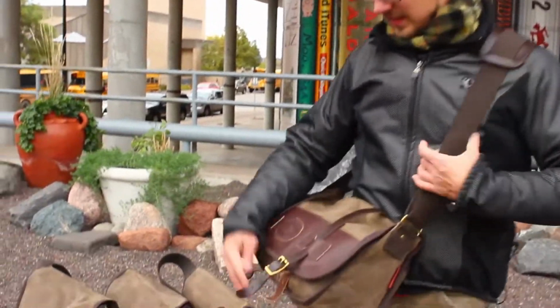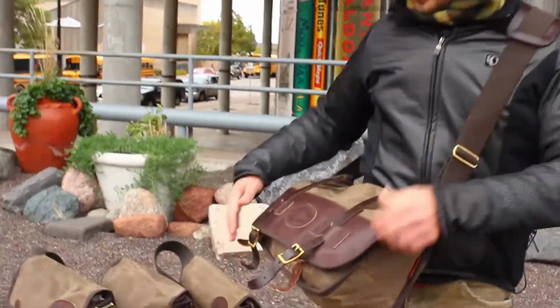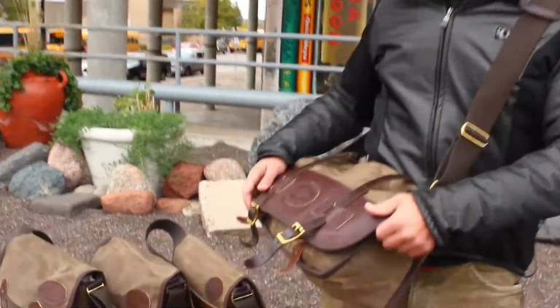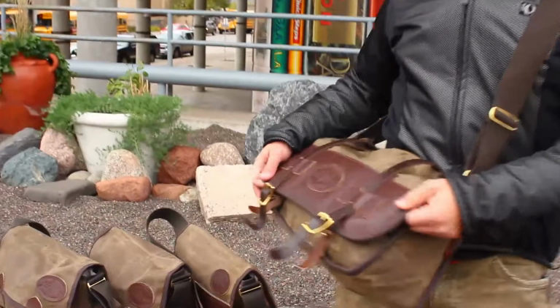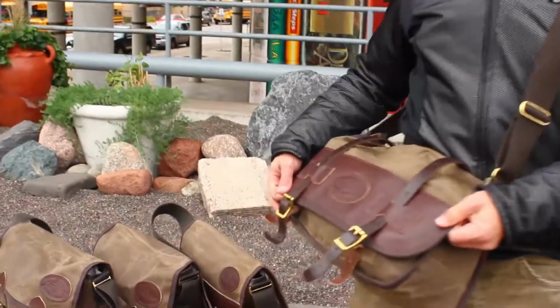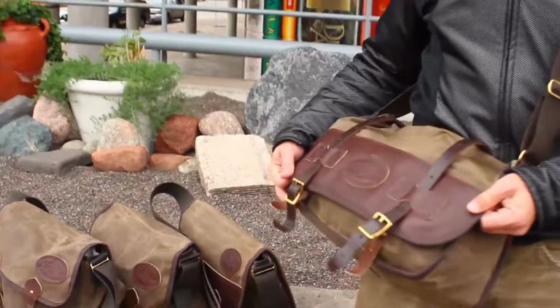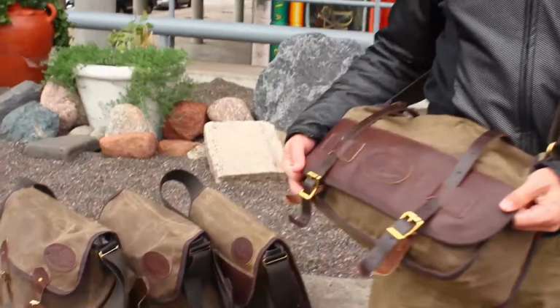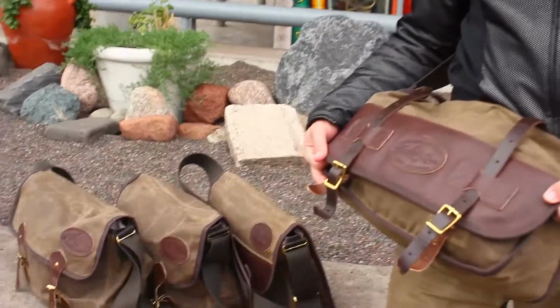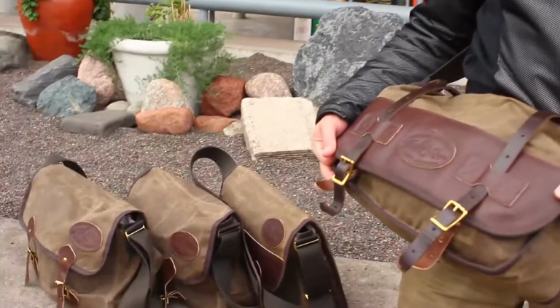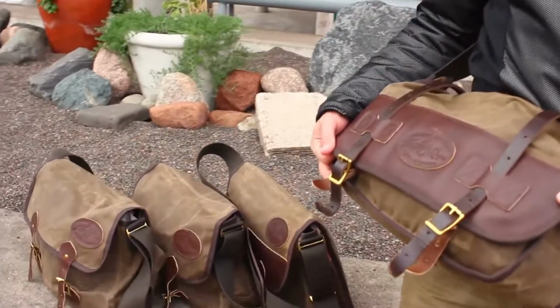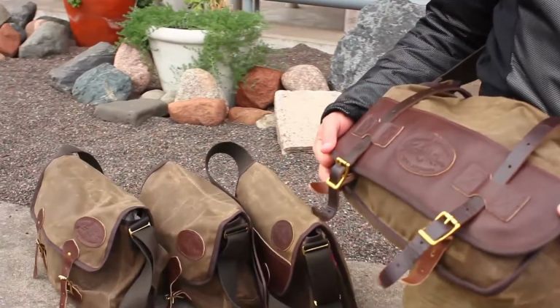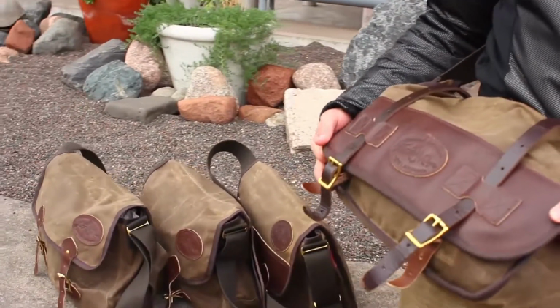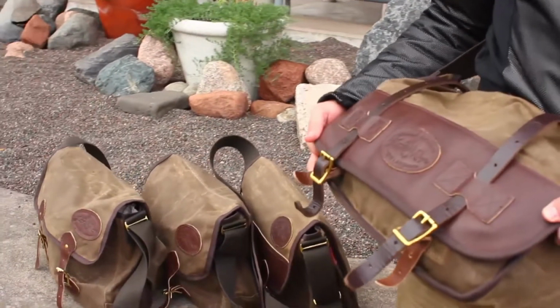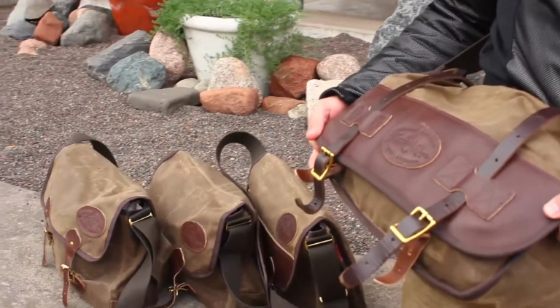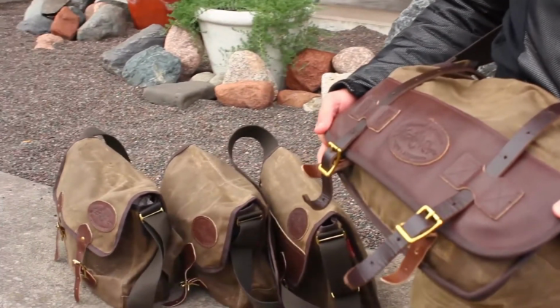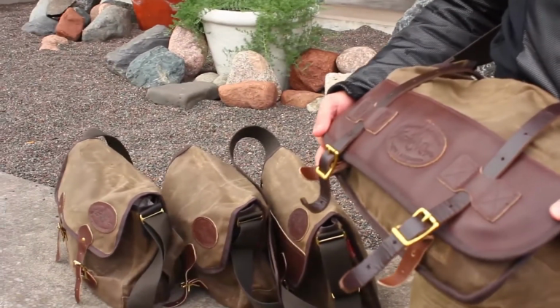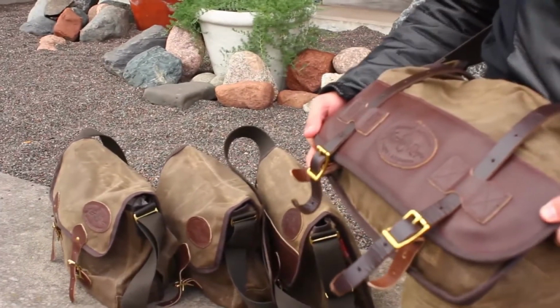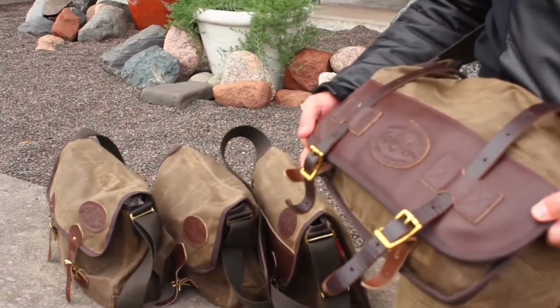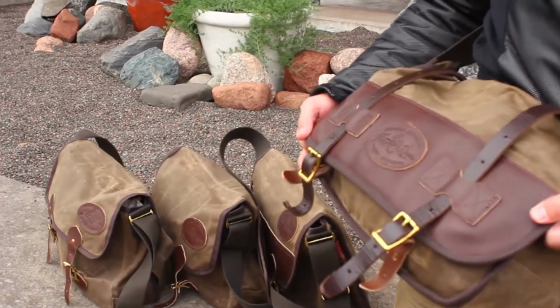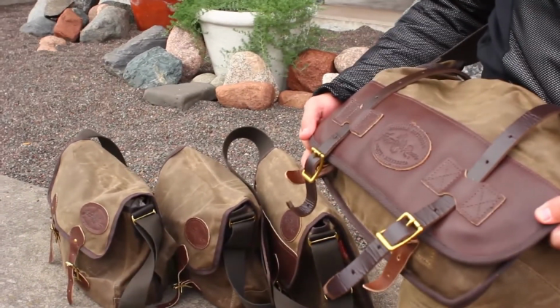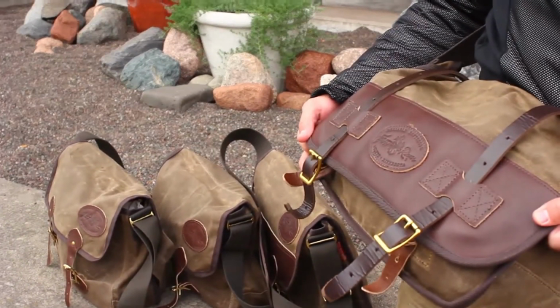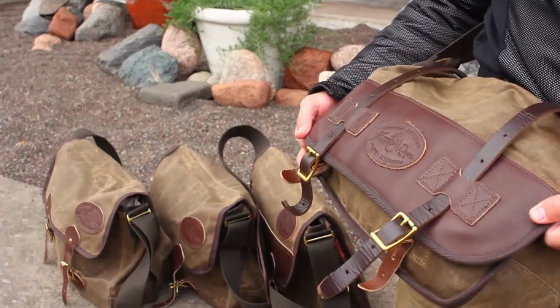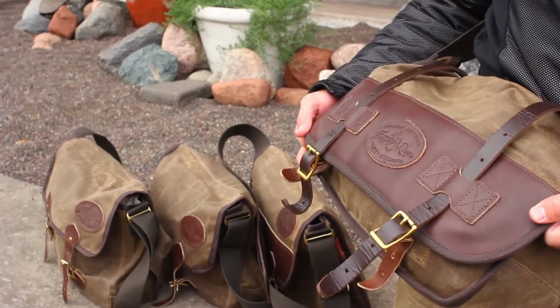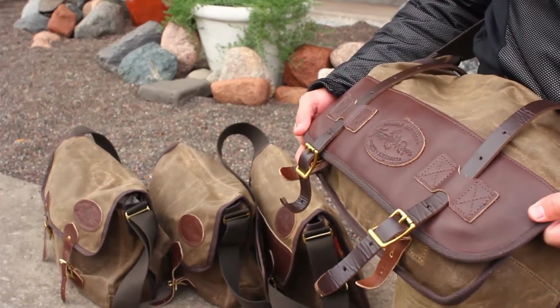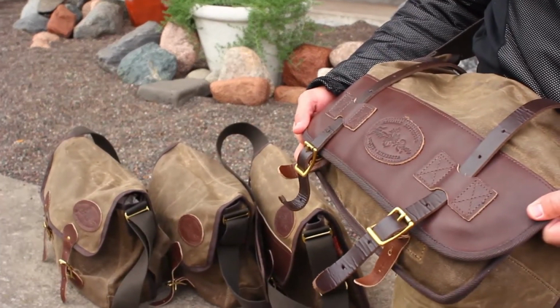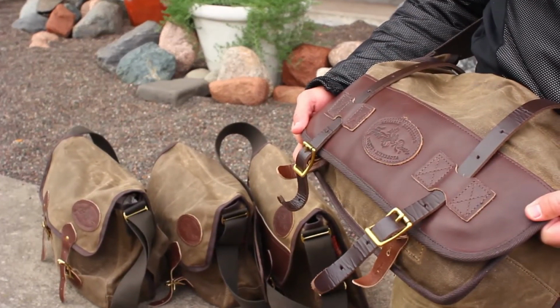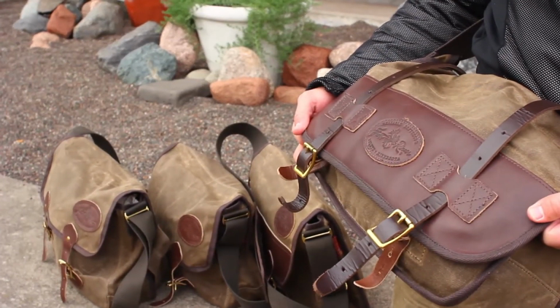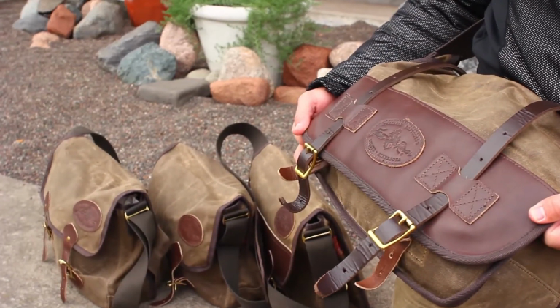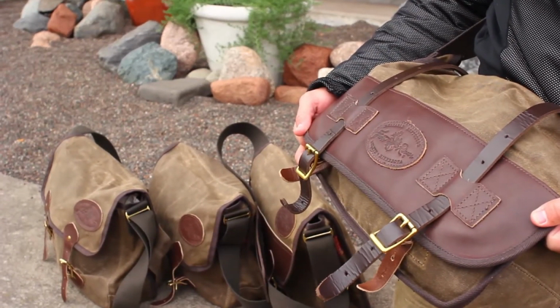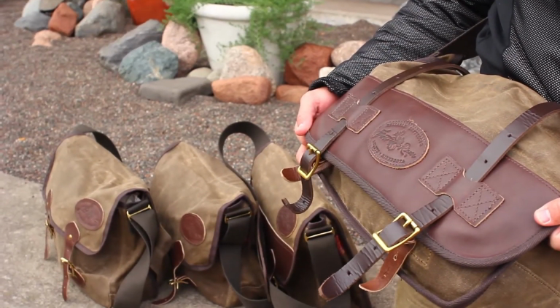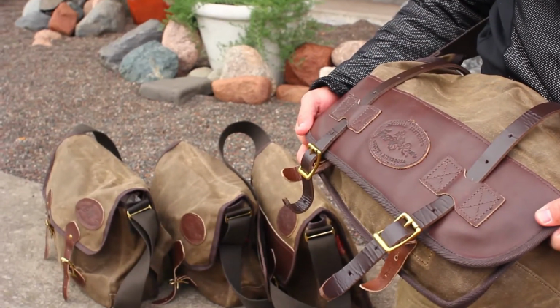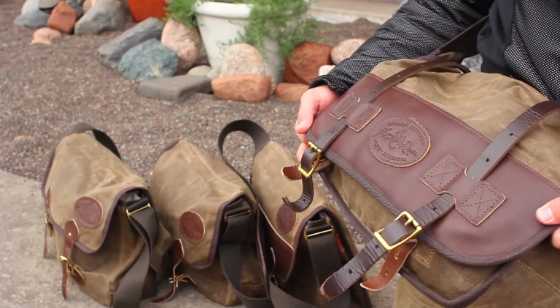You can find each of these messenger bags and the rest of the Frost River lineup at FrostRiver.com.